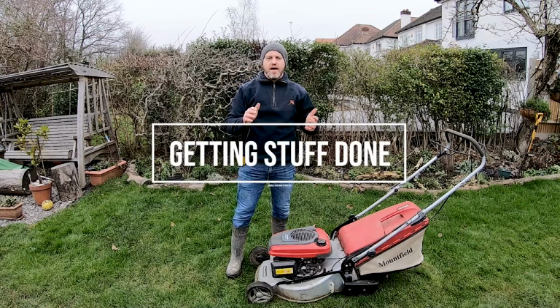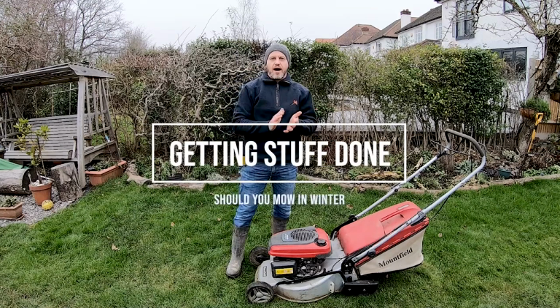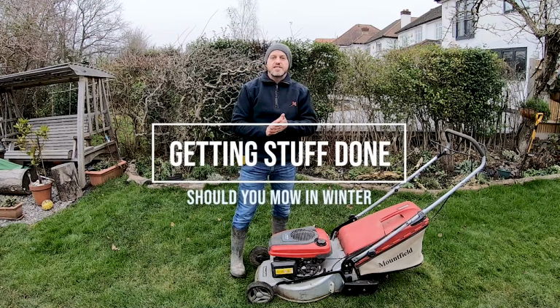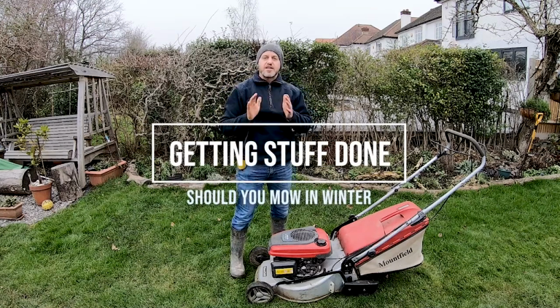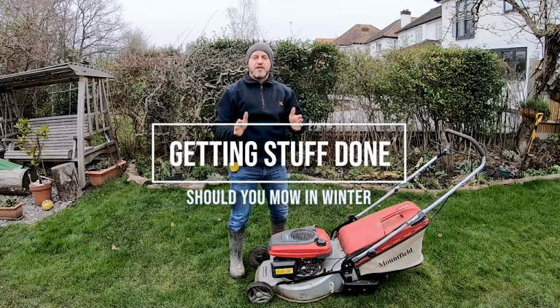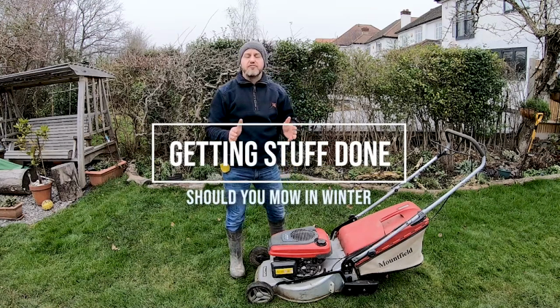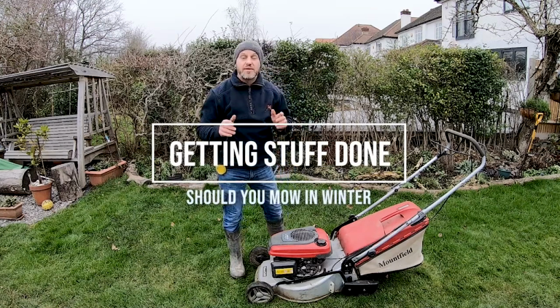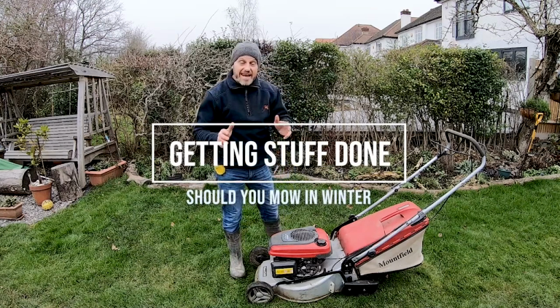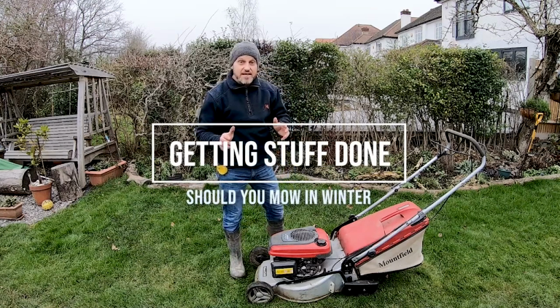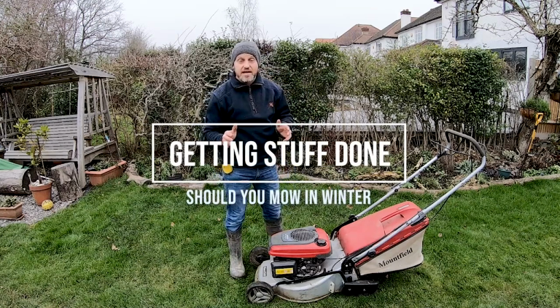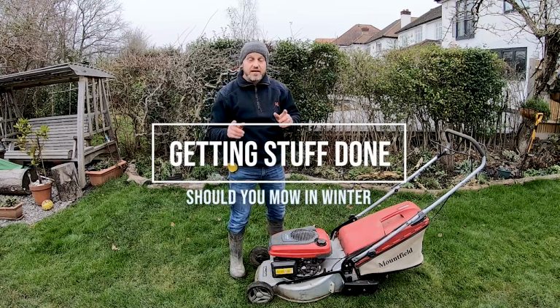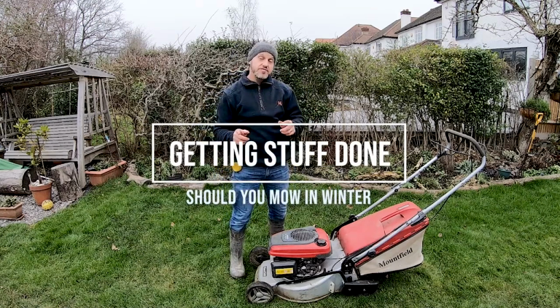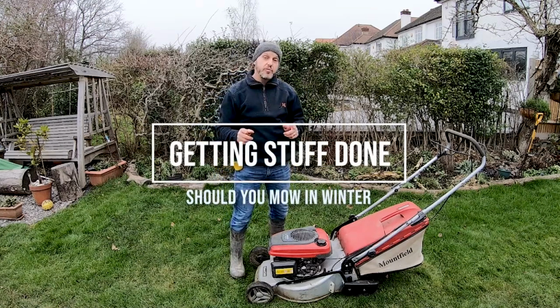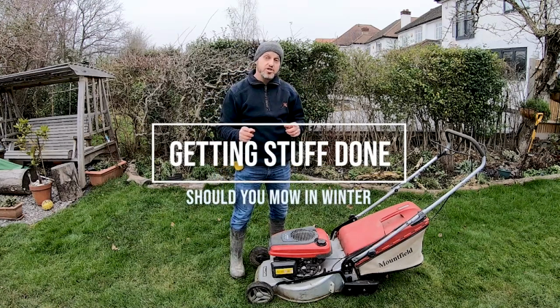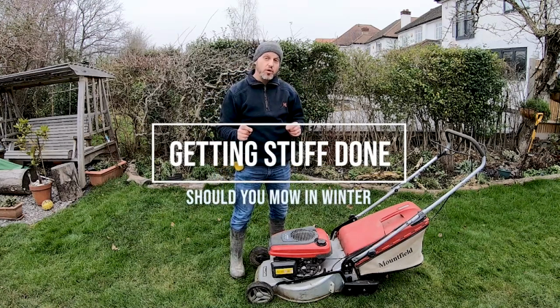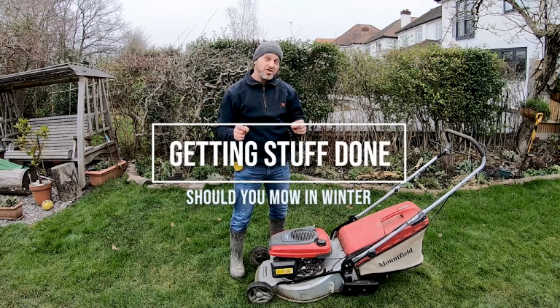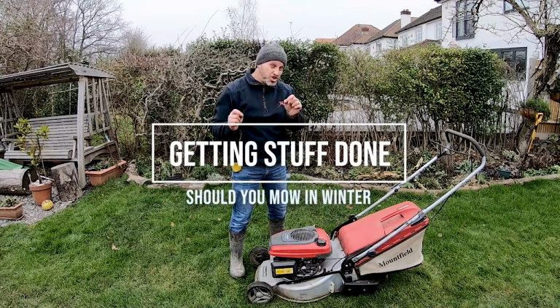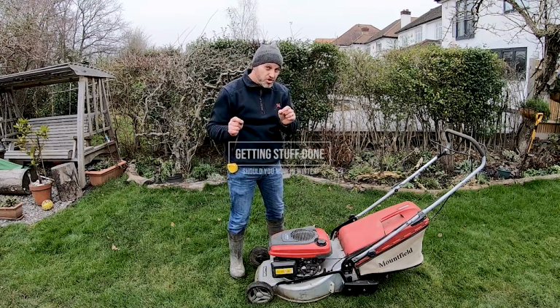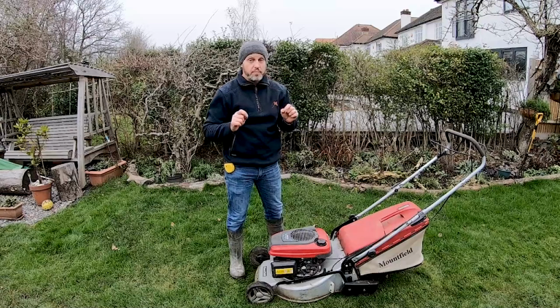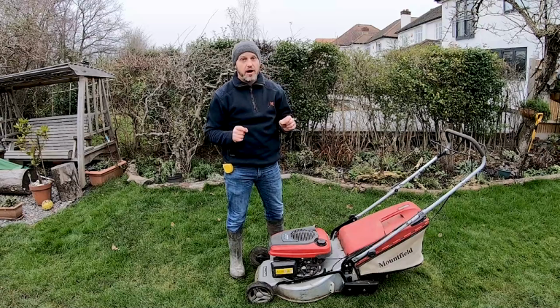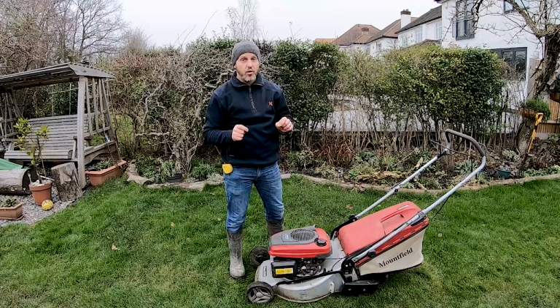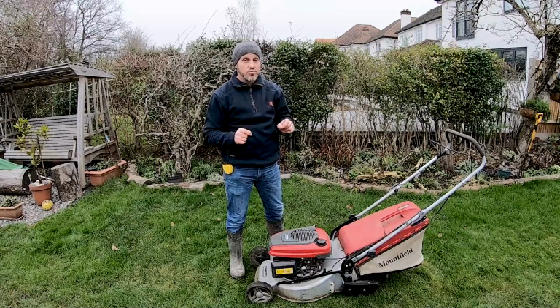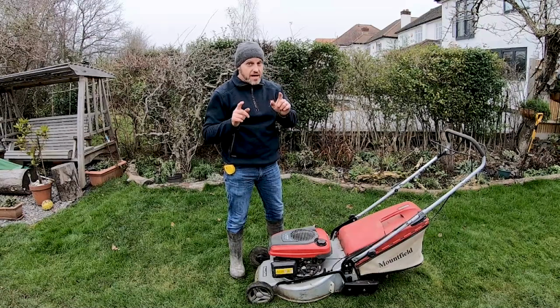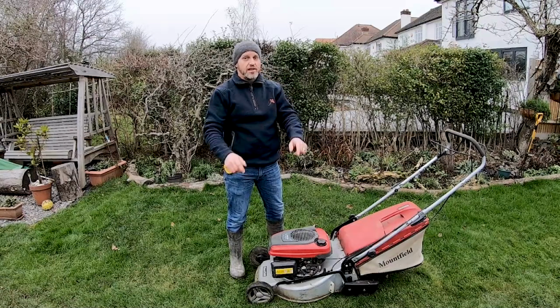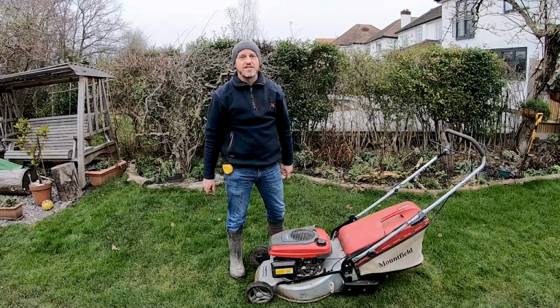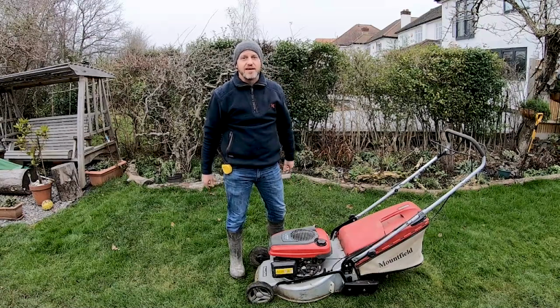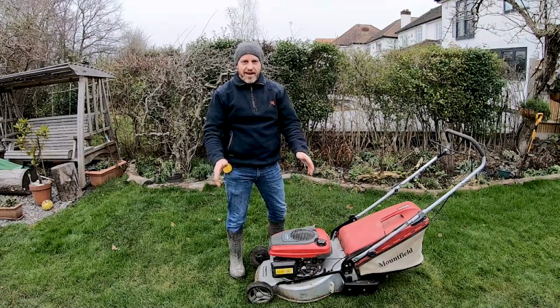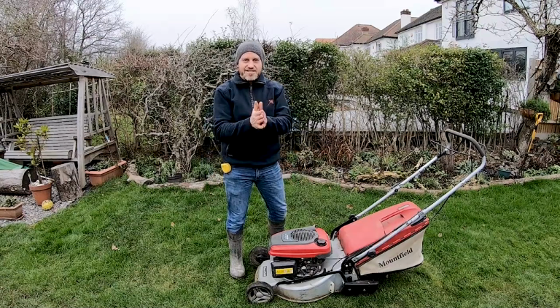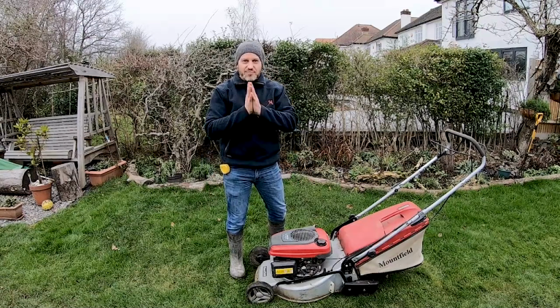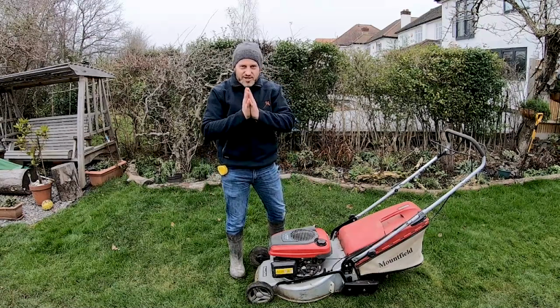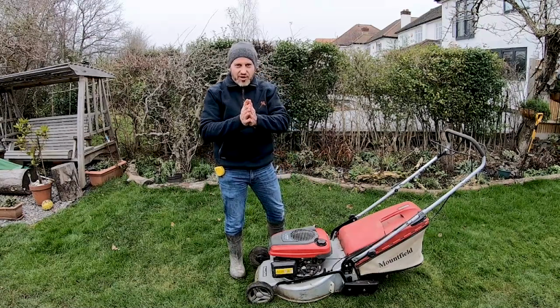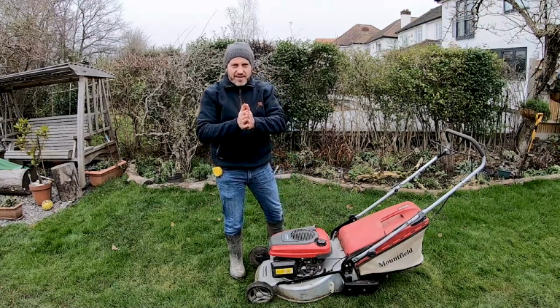Hi, this is Martin Van Viren from Getting Stuff Done, and in this video we're going to talk about should we mow our lawns in the winter. Let's jump straight in.